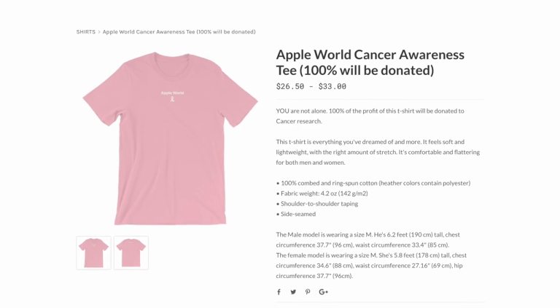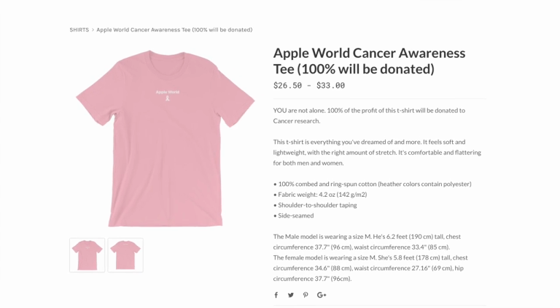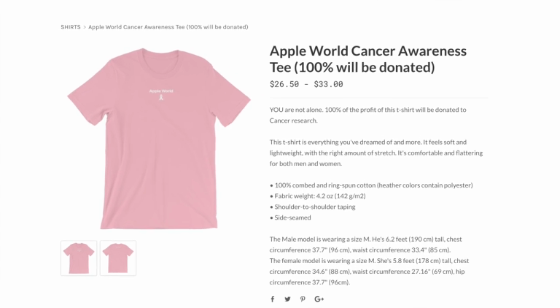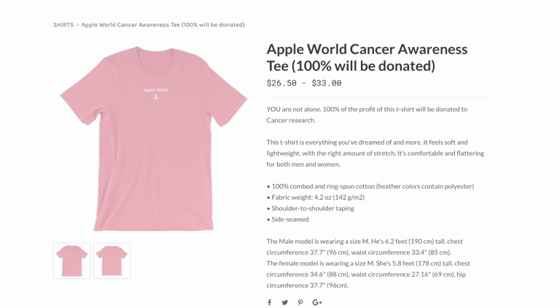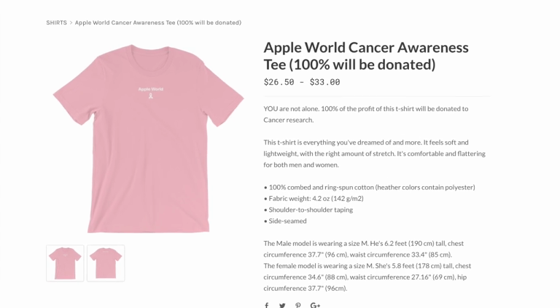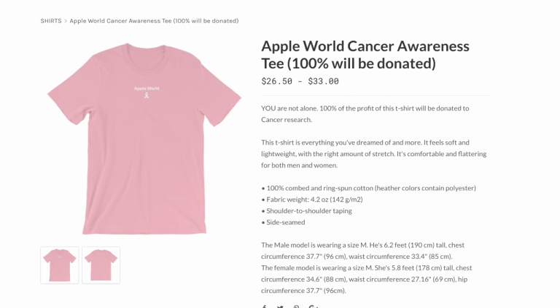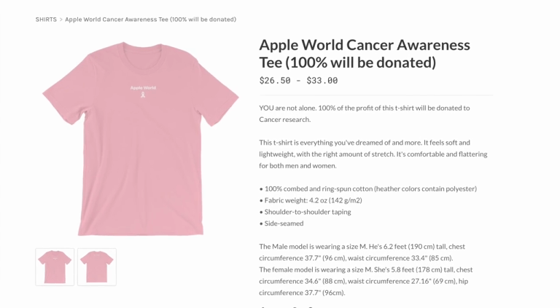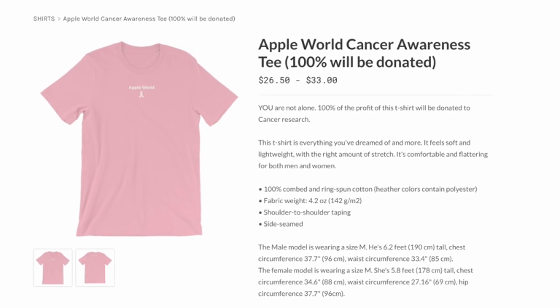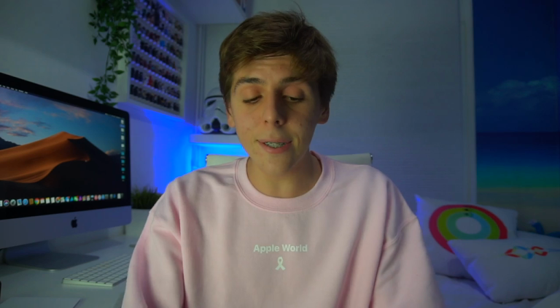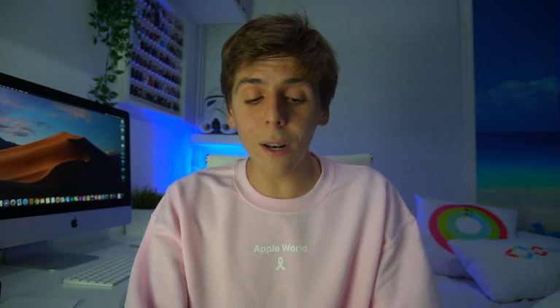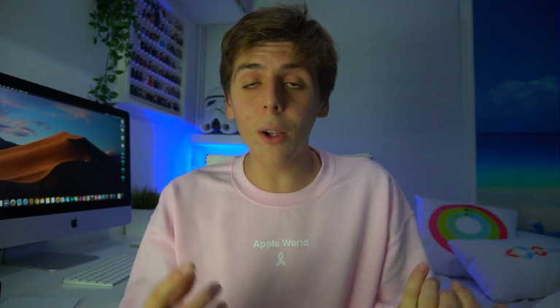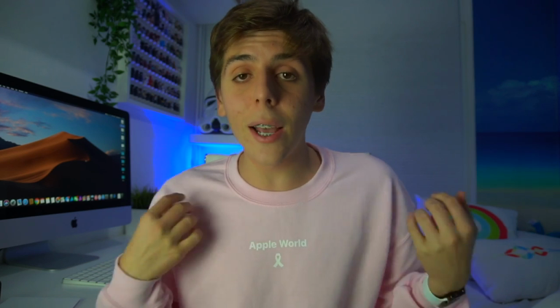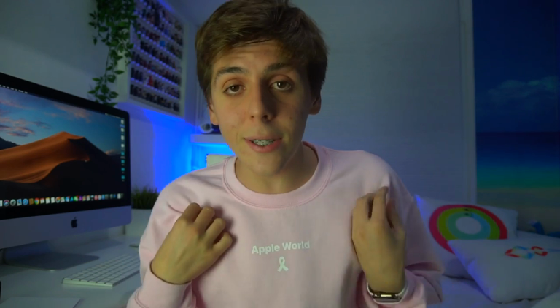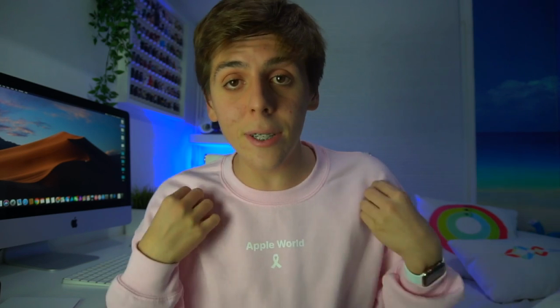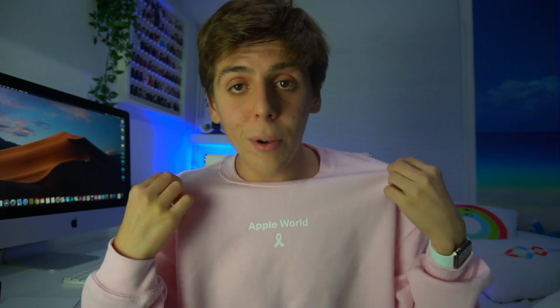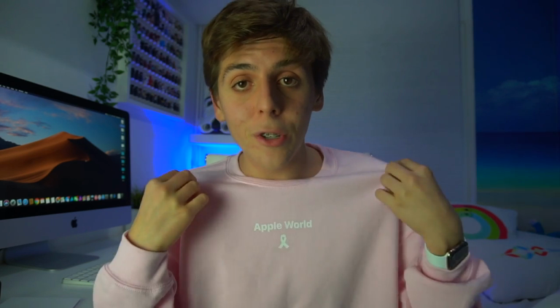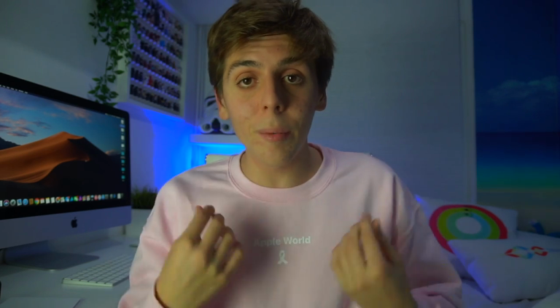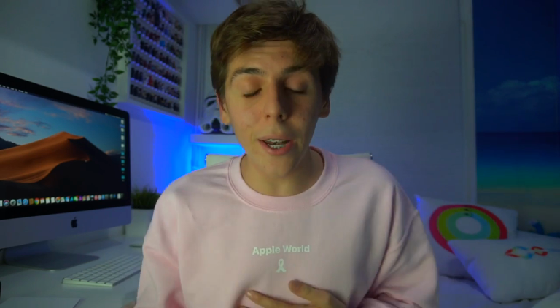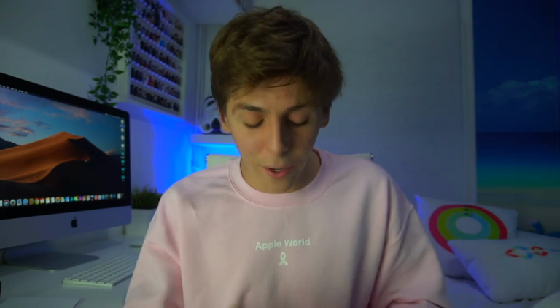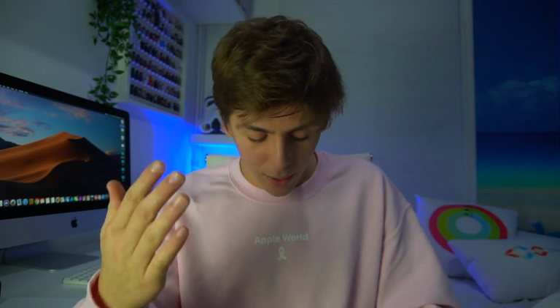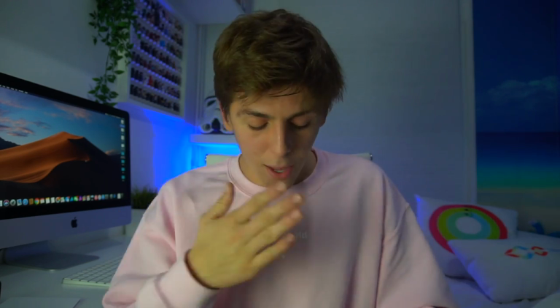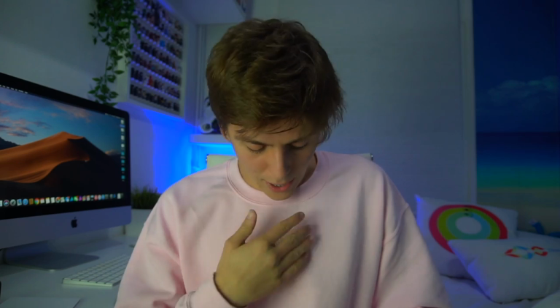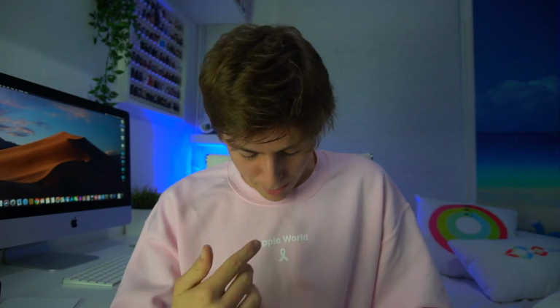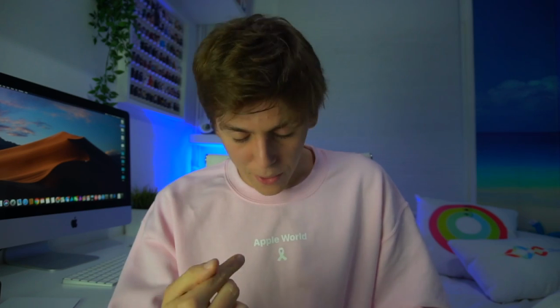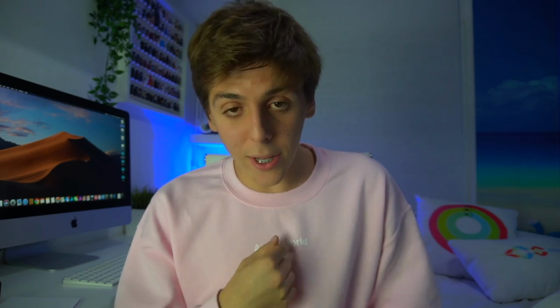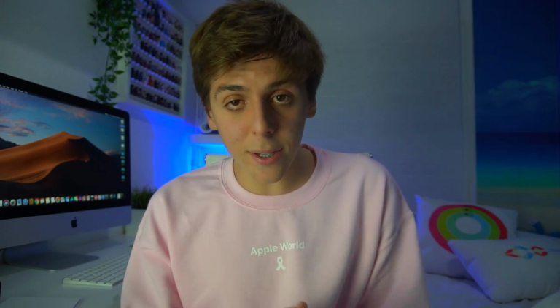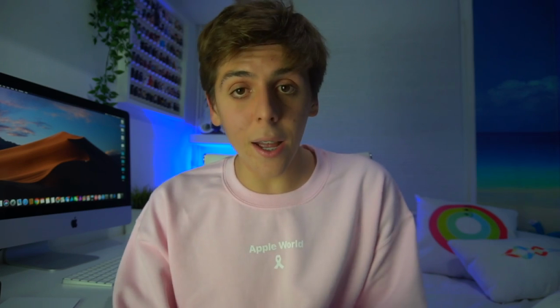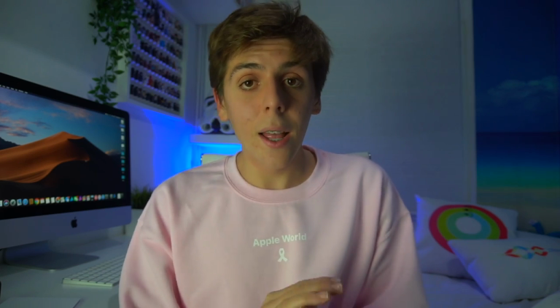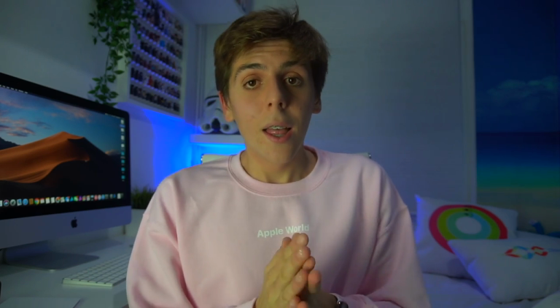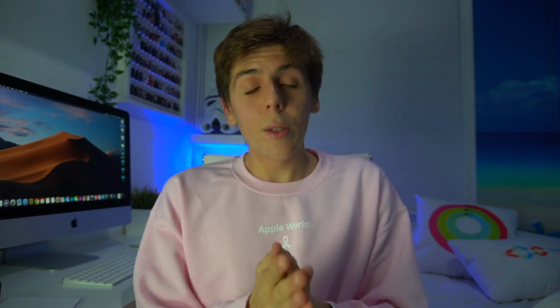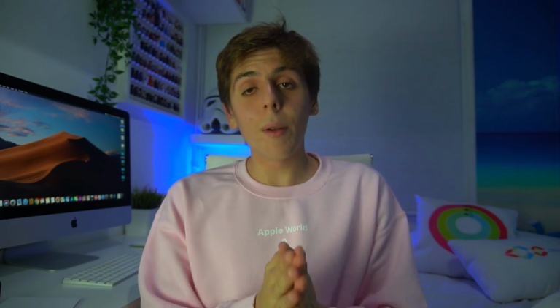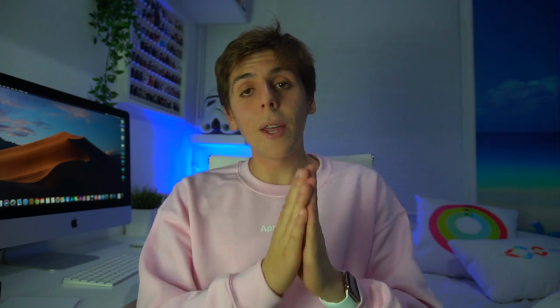First off, it's a t-shirt. And second of all, it's this sweatshirt right here. Apple World — it's got the ribbon.